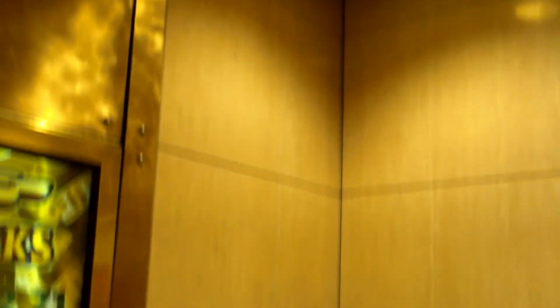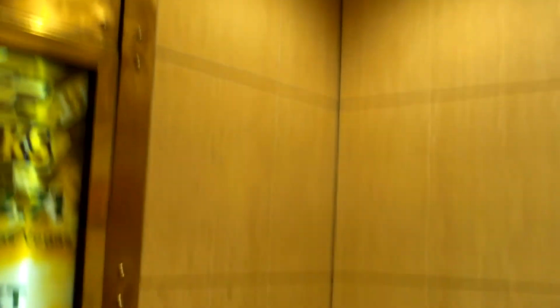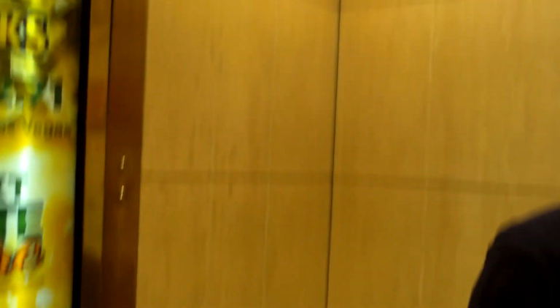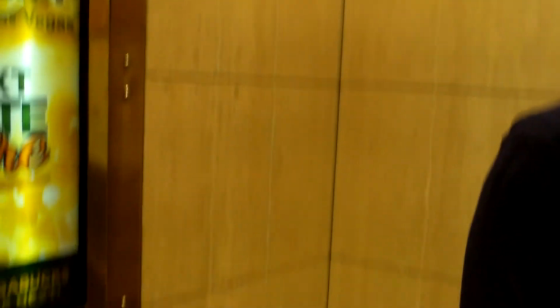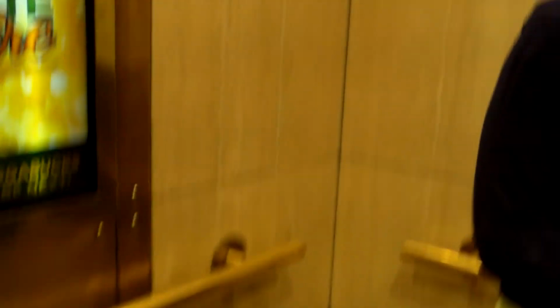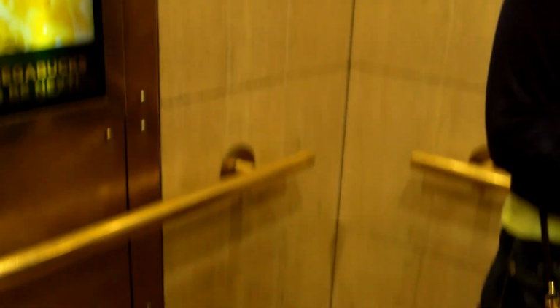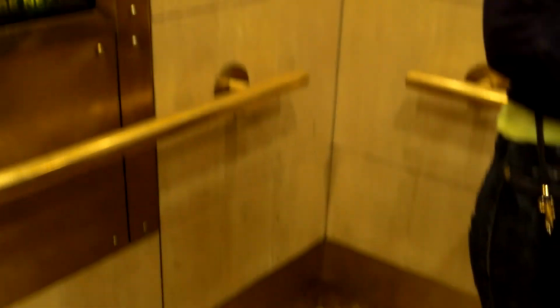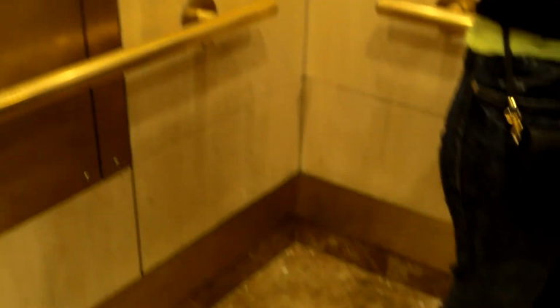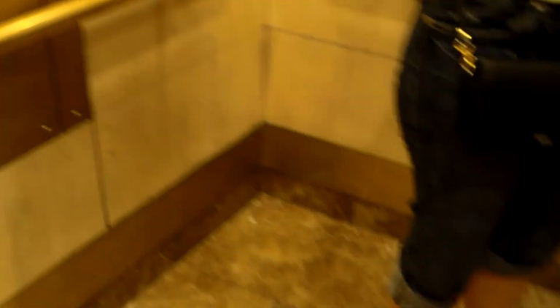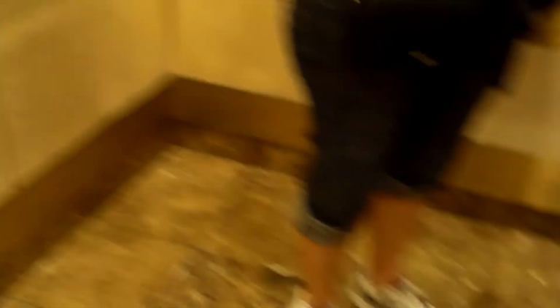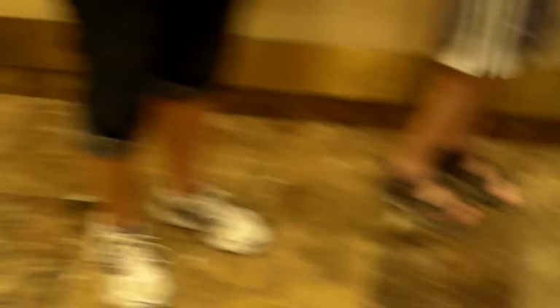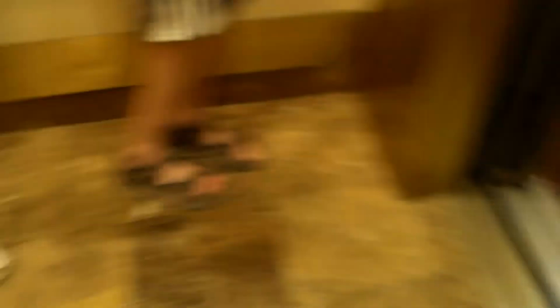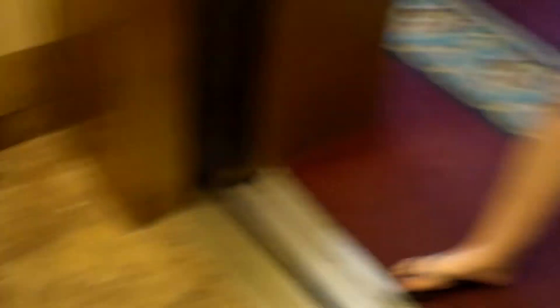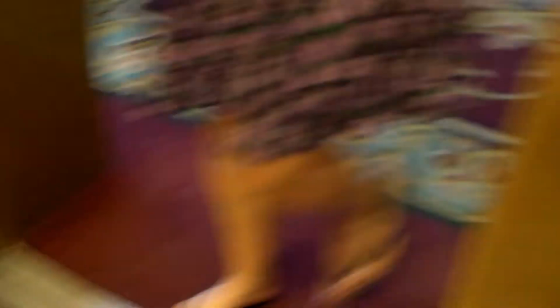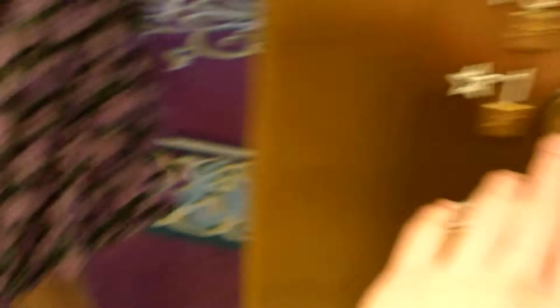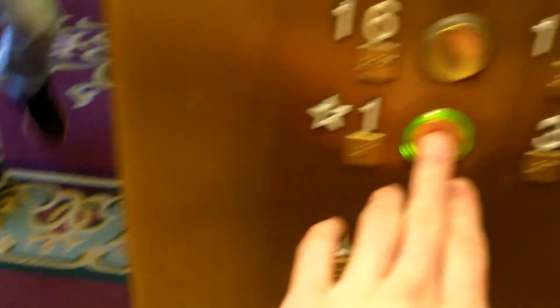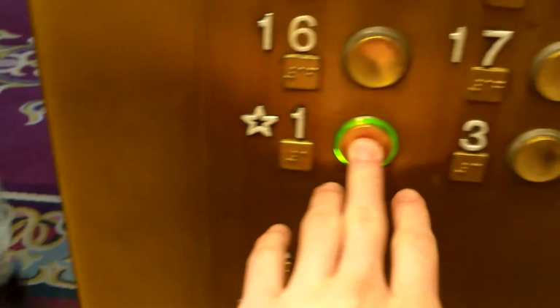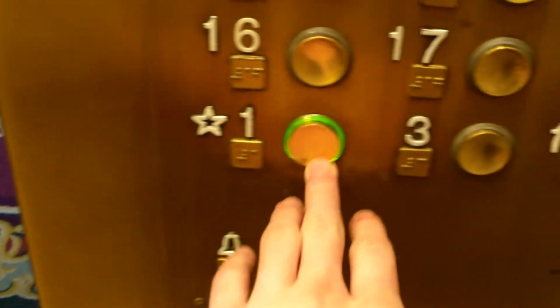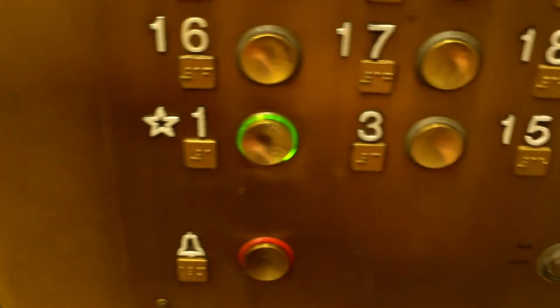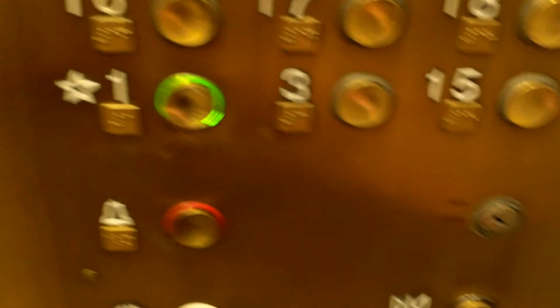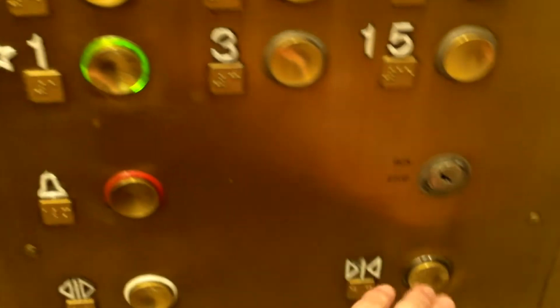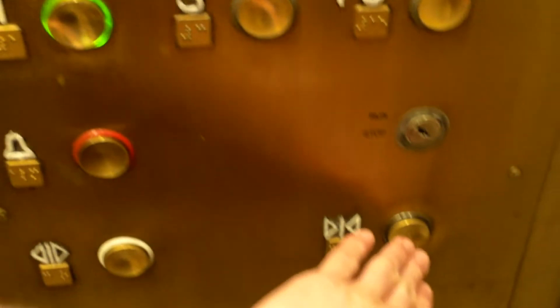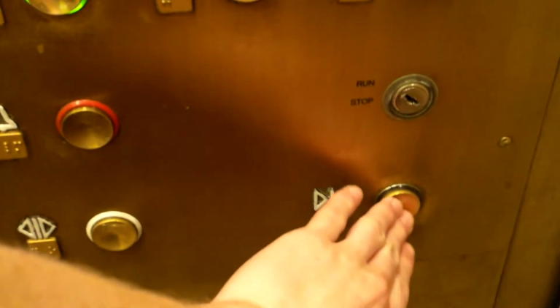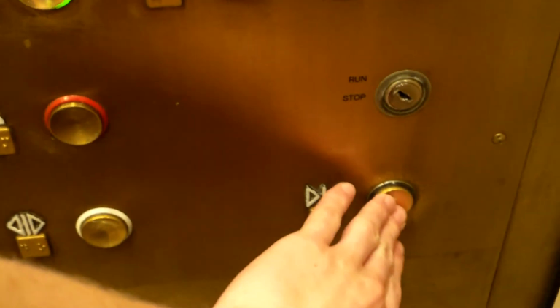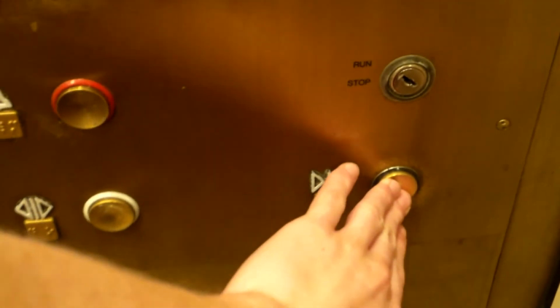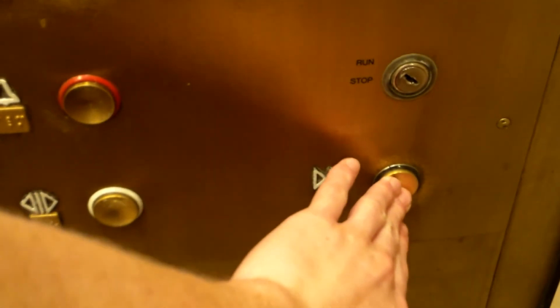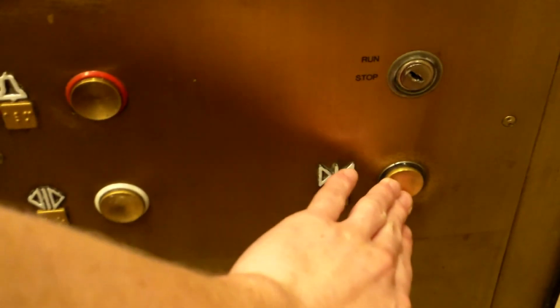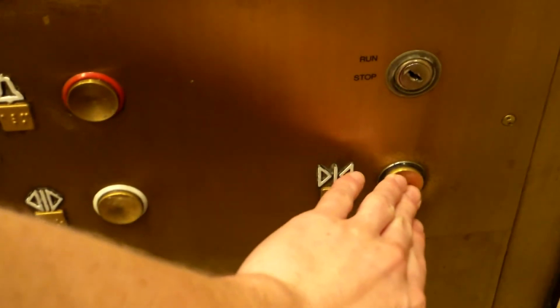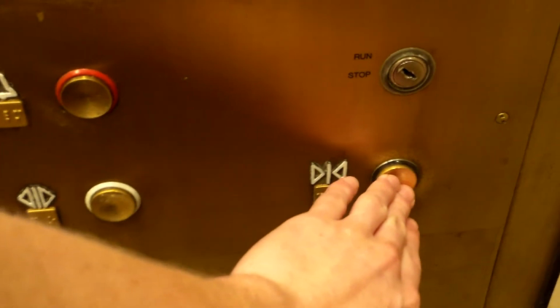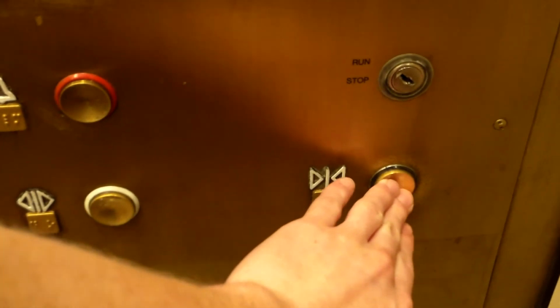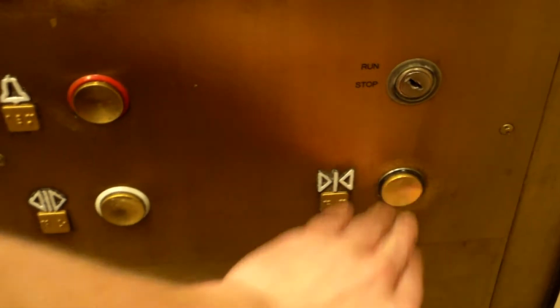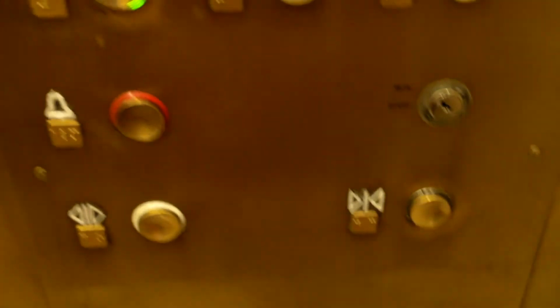I don't want to take too long because we're going to be picking up. We've got to pick up, so let's go to one. Are you going to one? Yeah, I think so. Thank you.